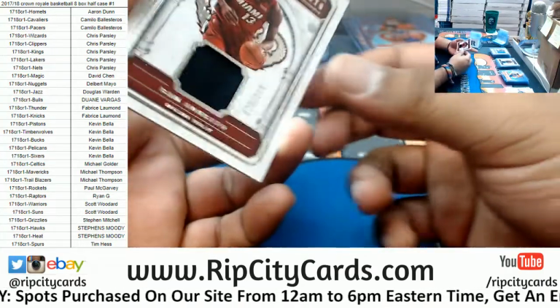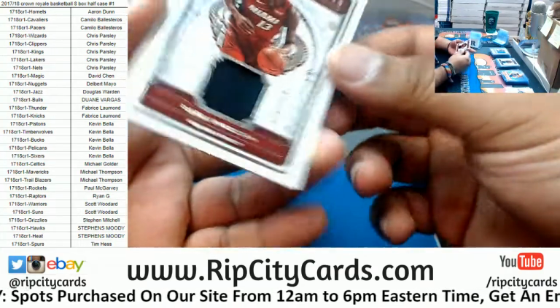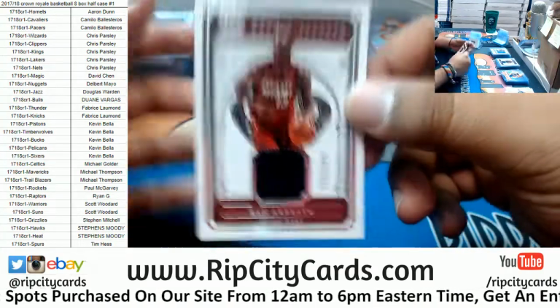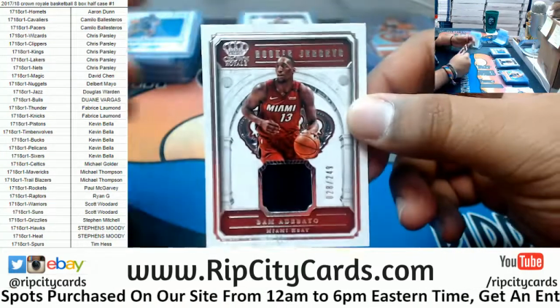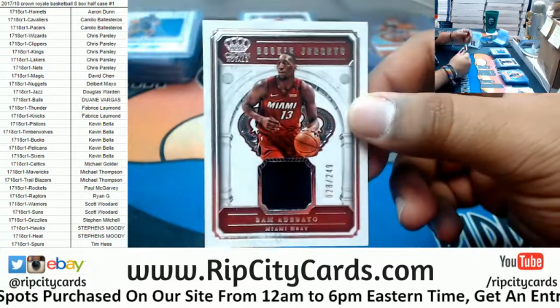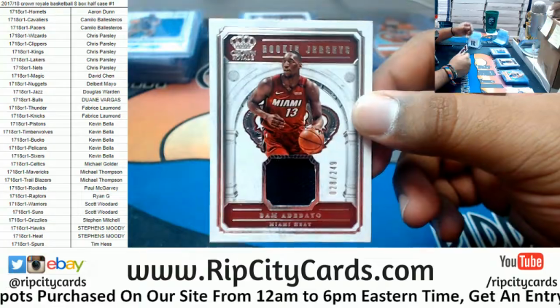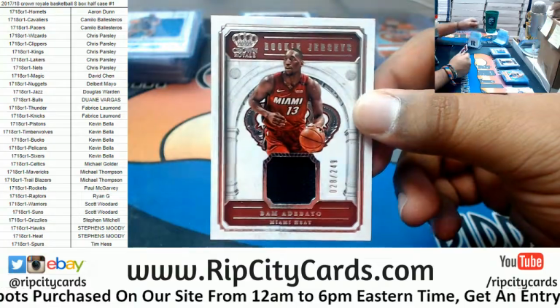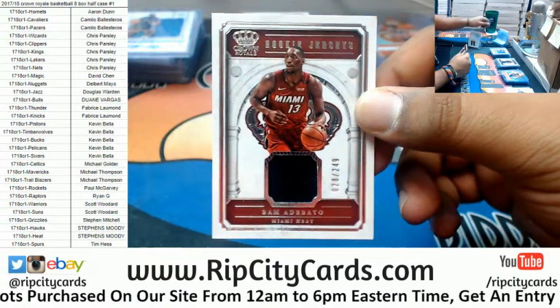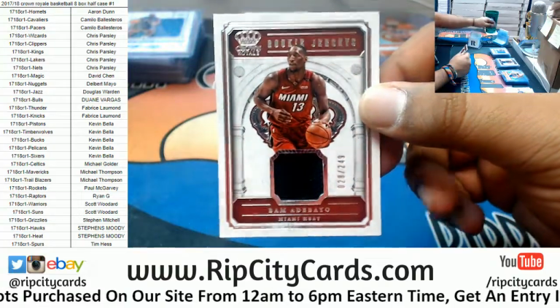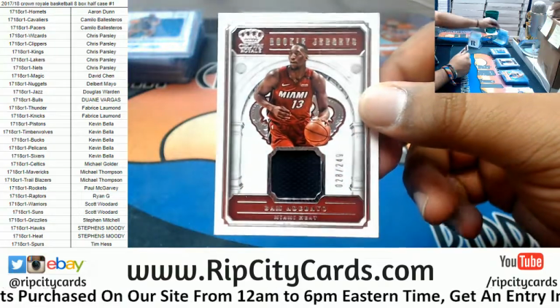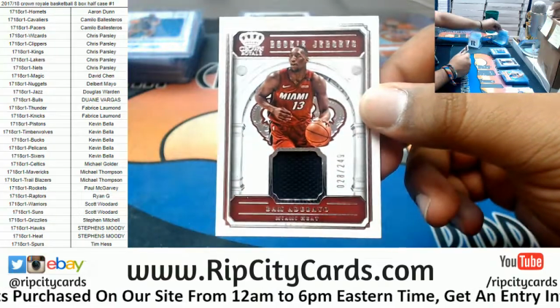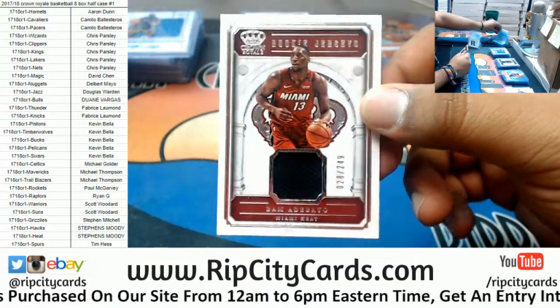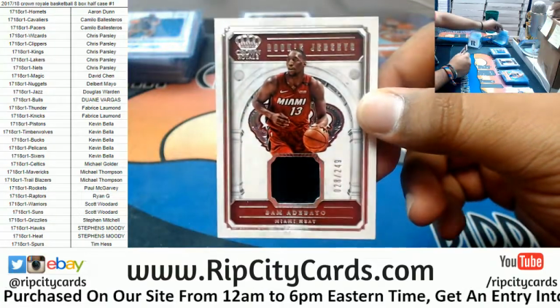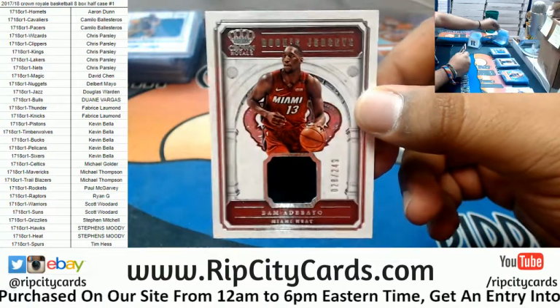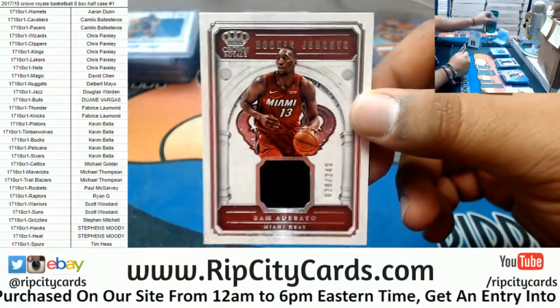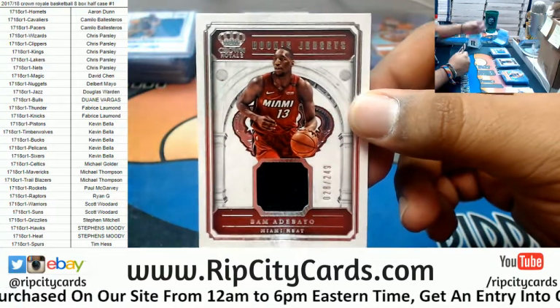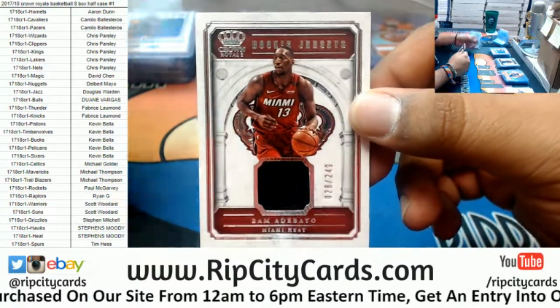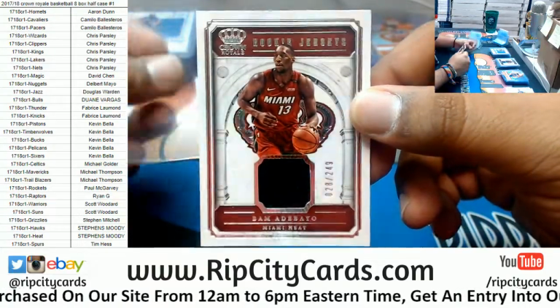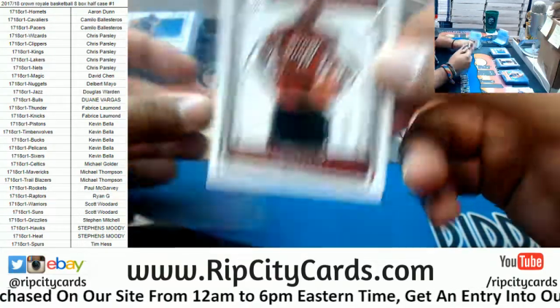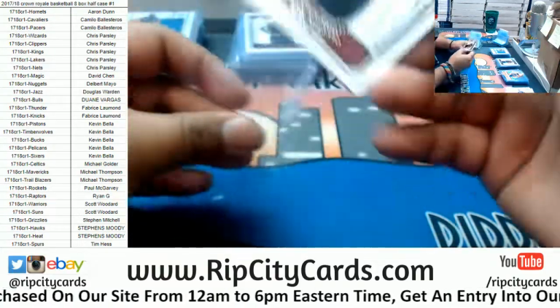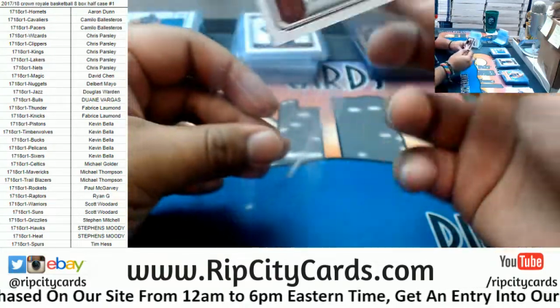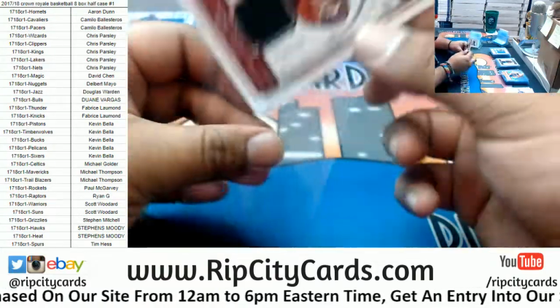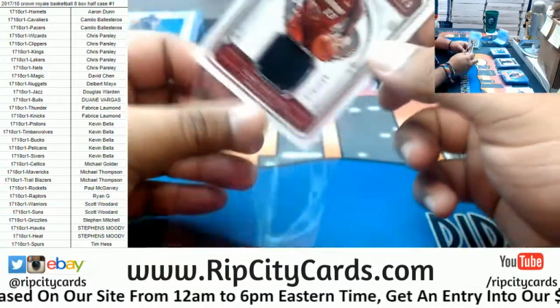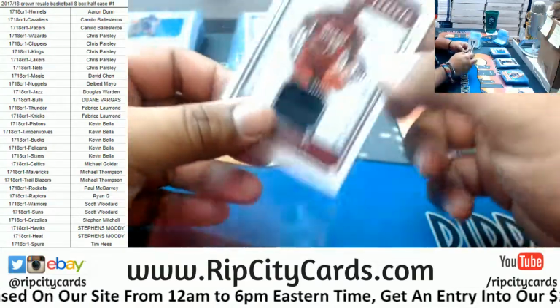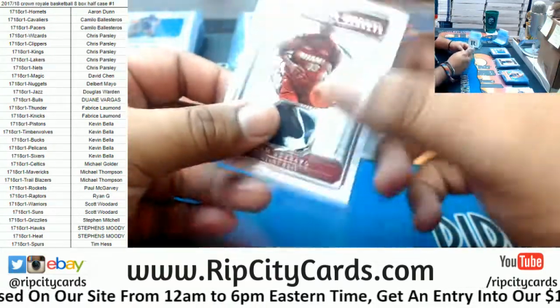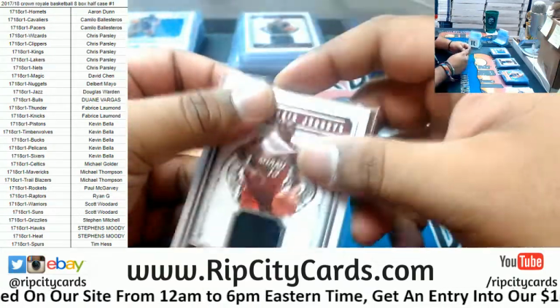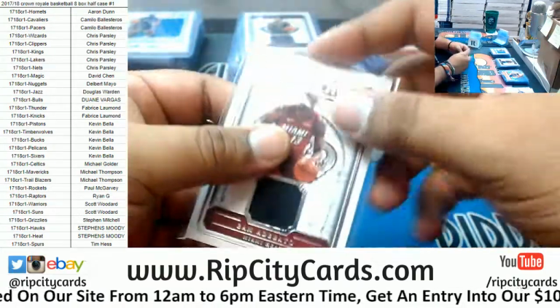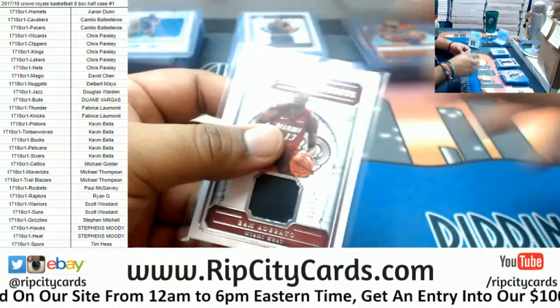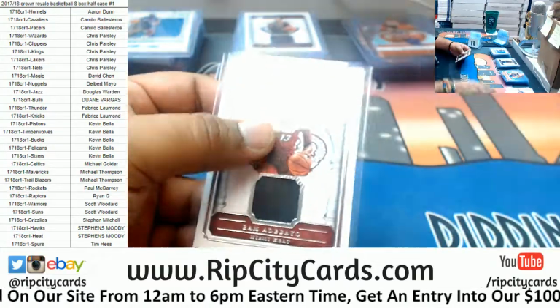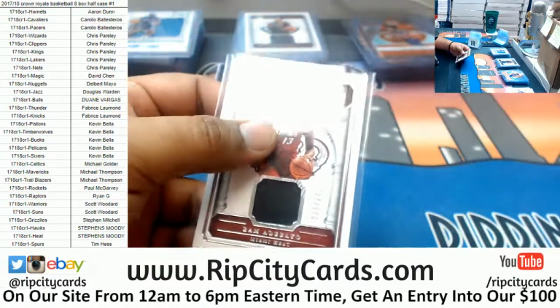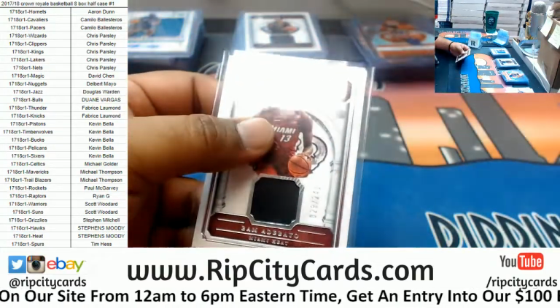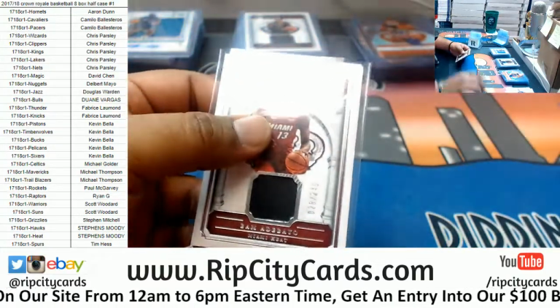To 249, Bam Adebayo, Heat — relic. And that's going to do it for the break.